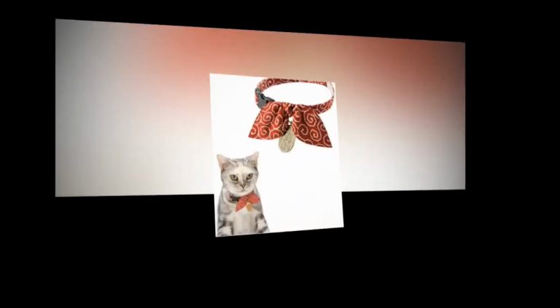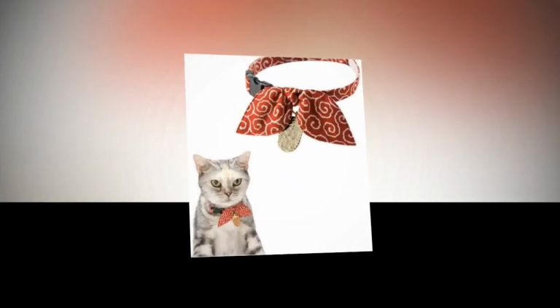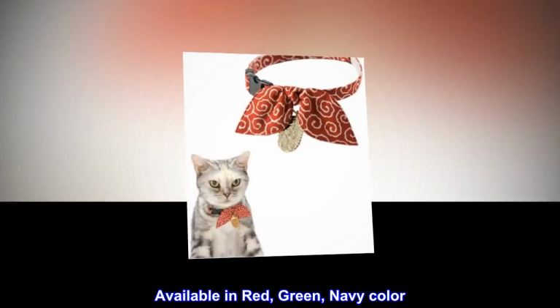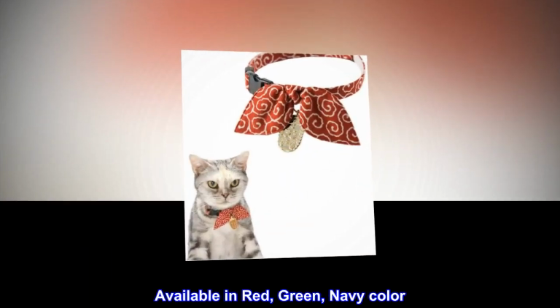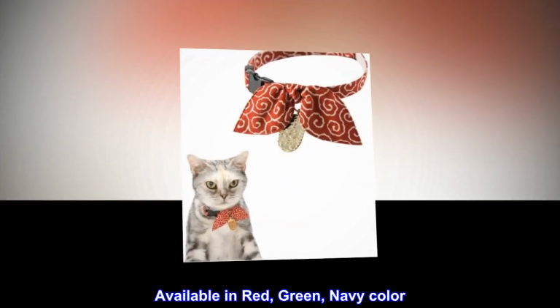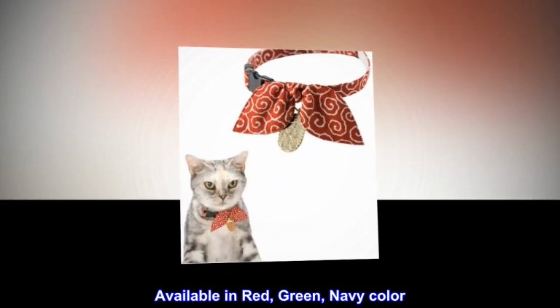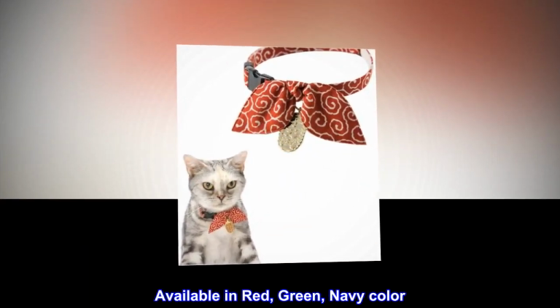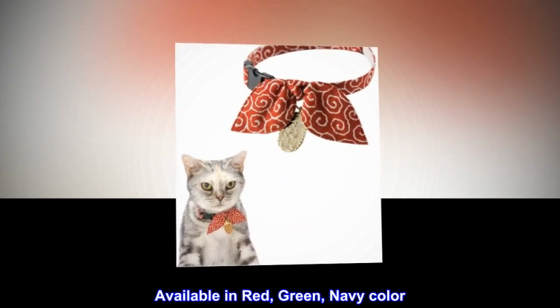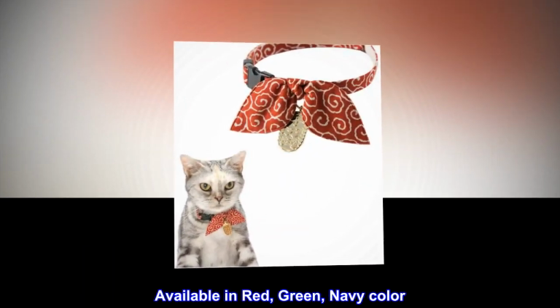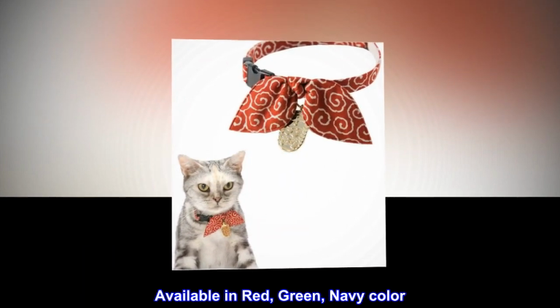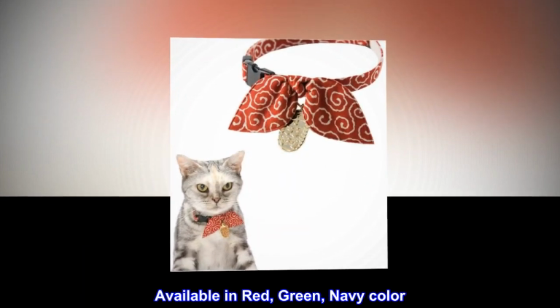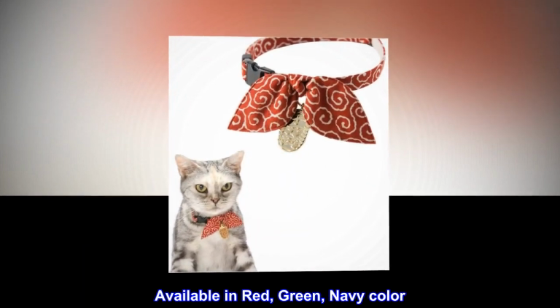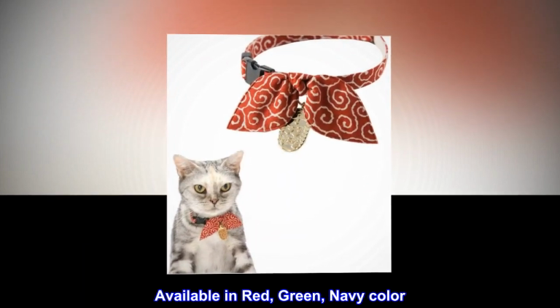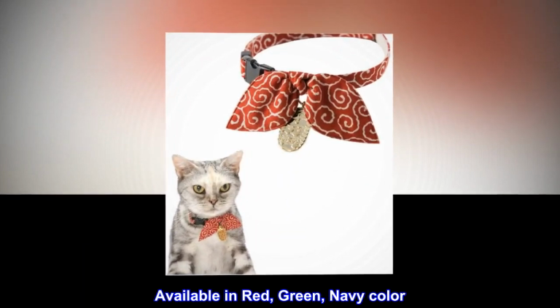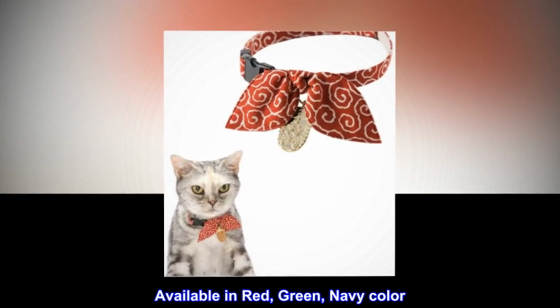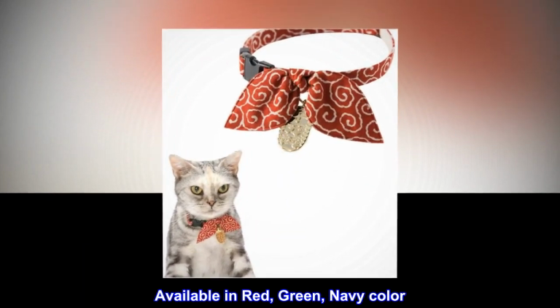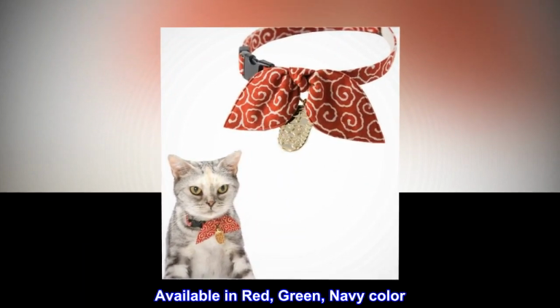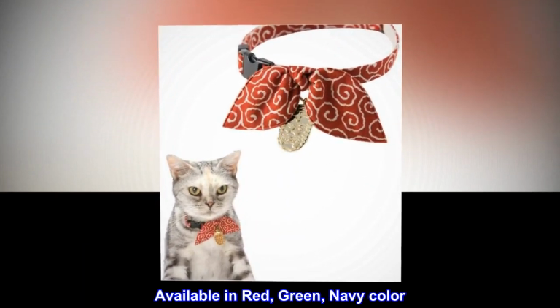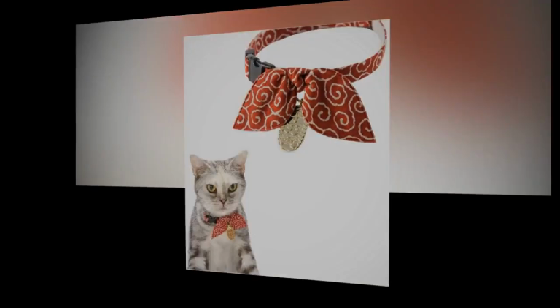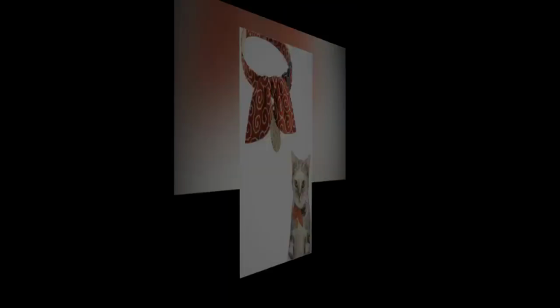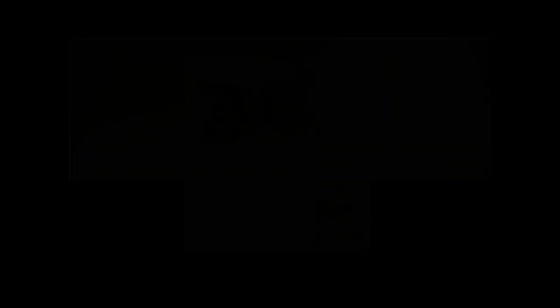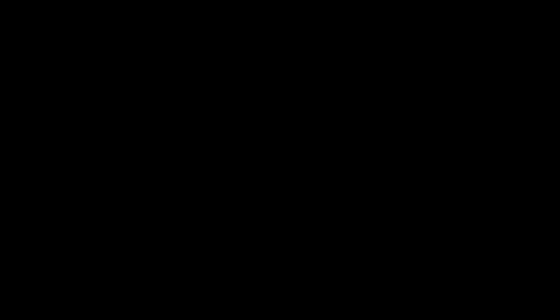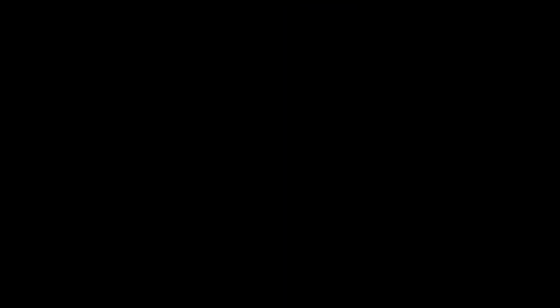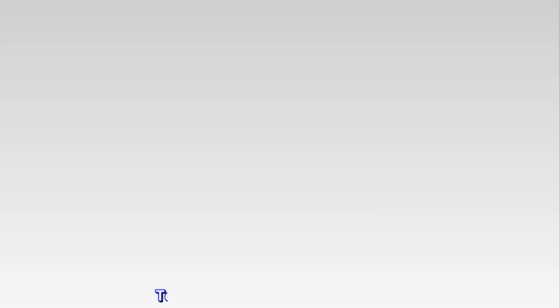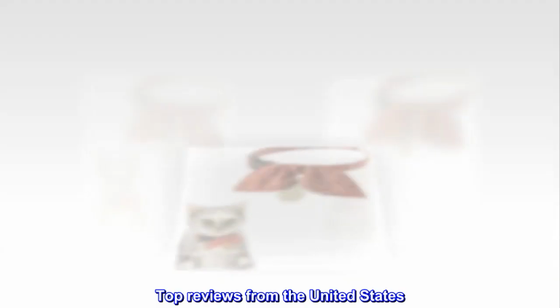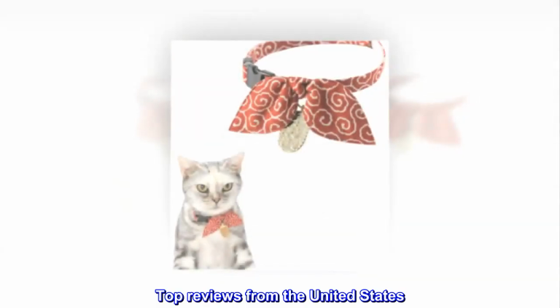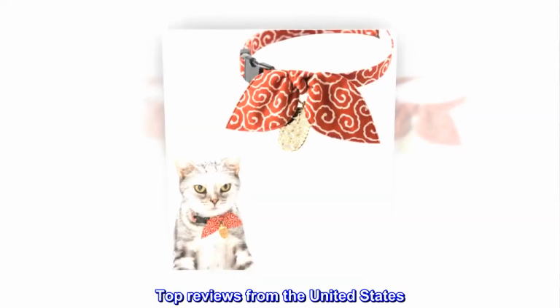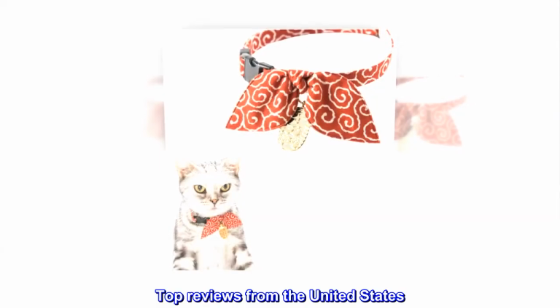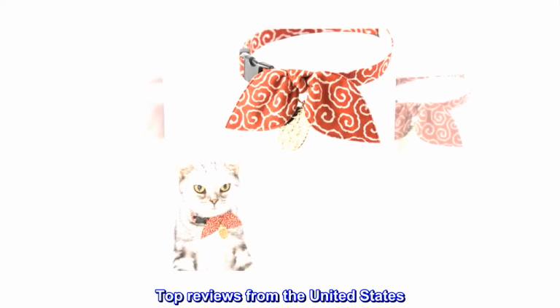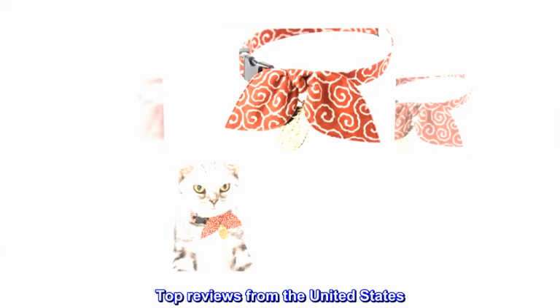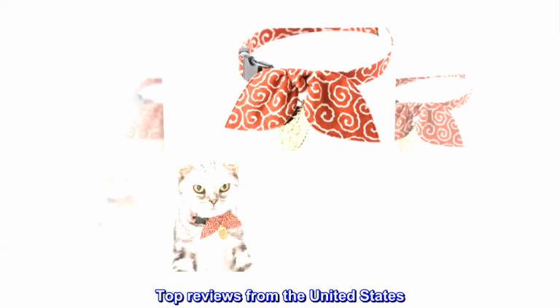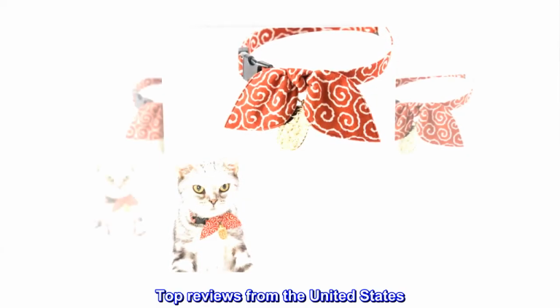Available in red, green, and navy color. Top reviews from the United States.